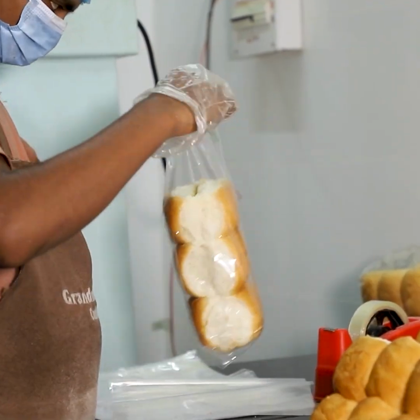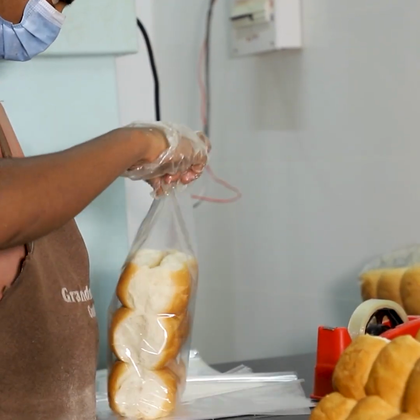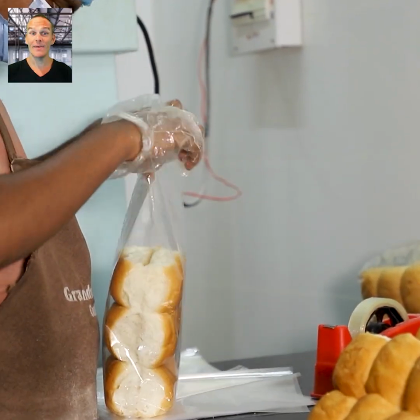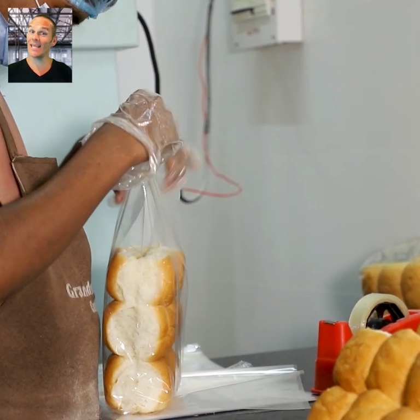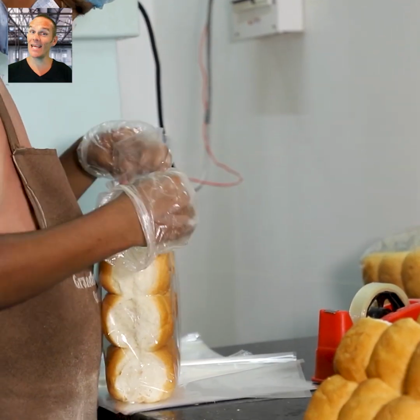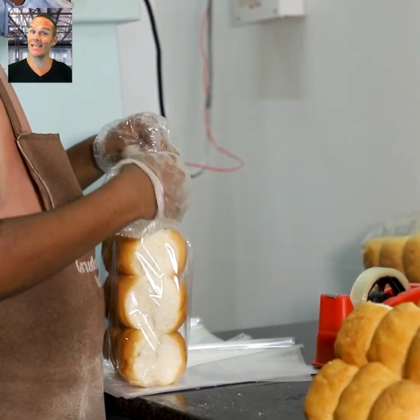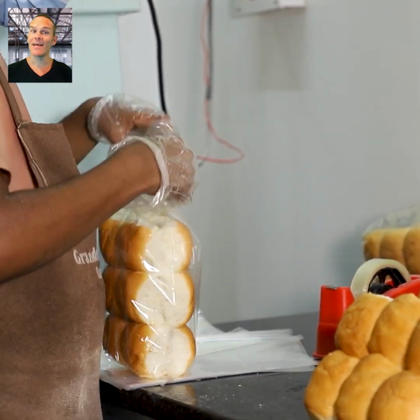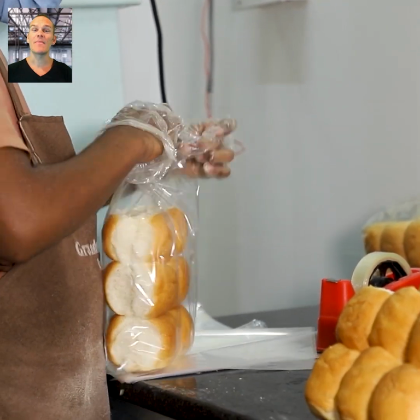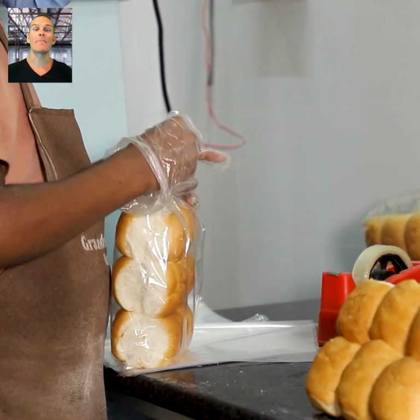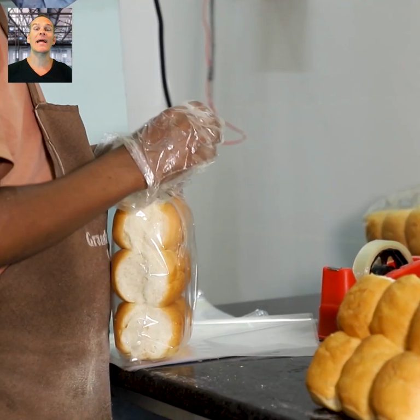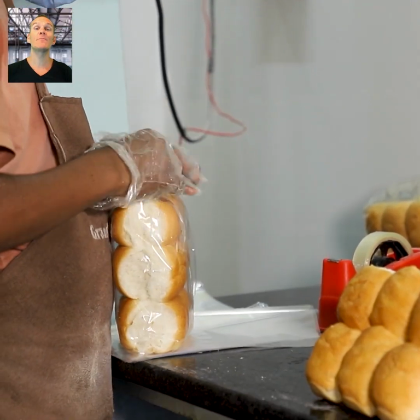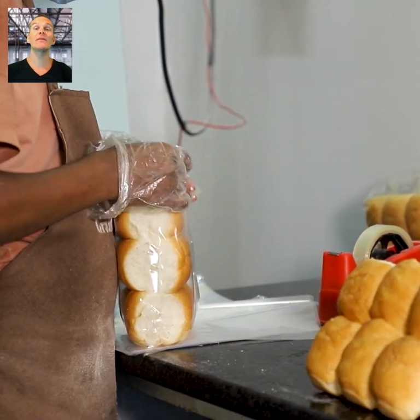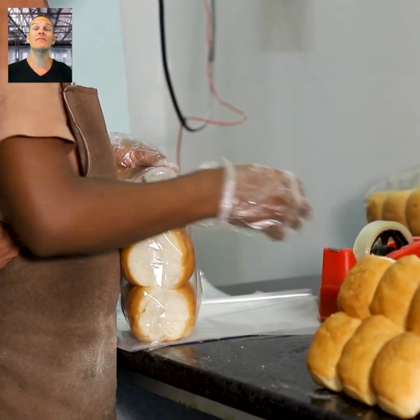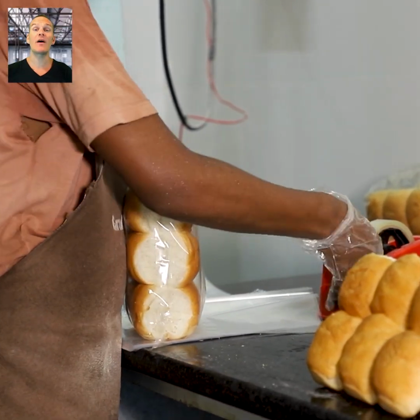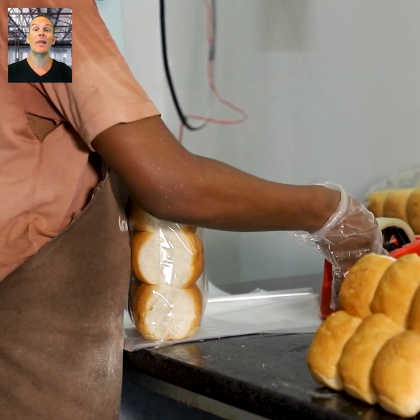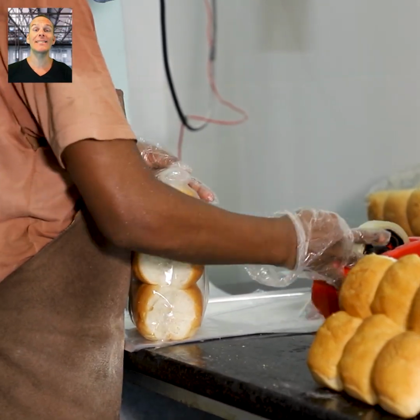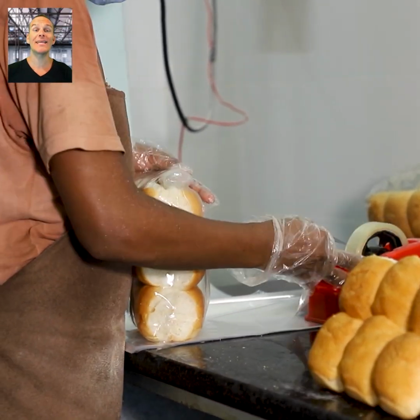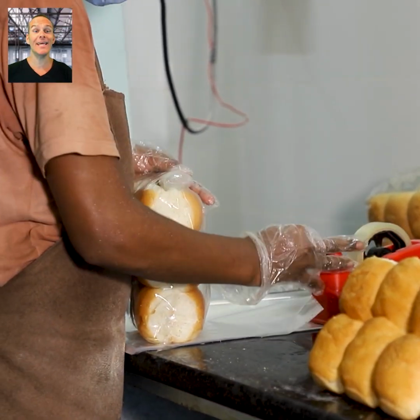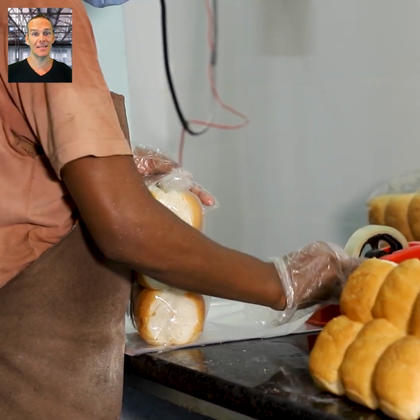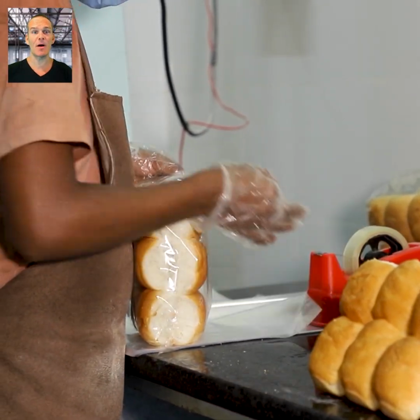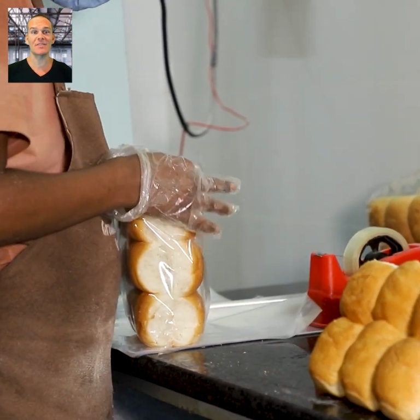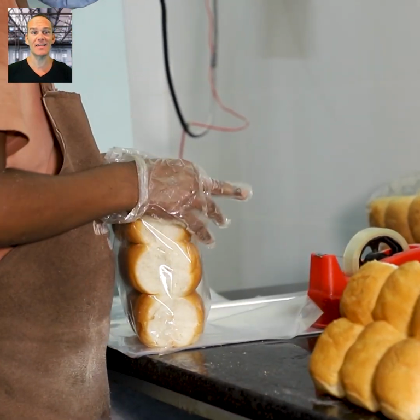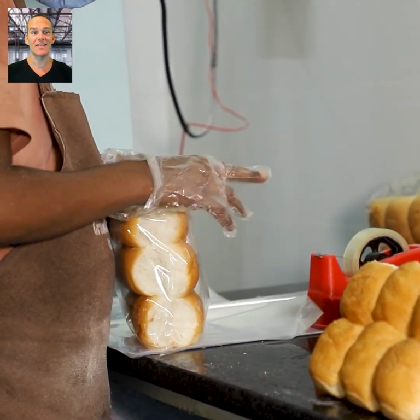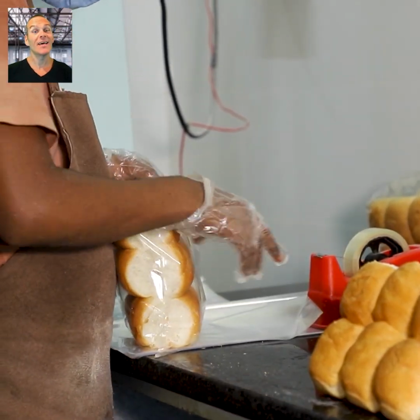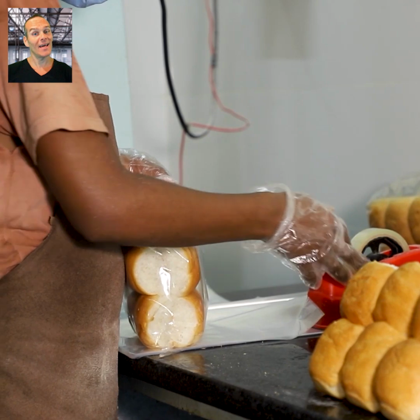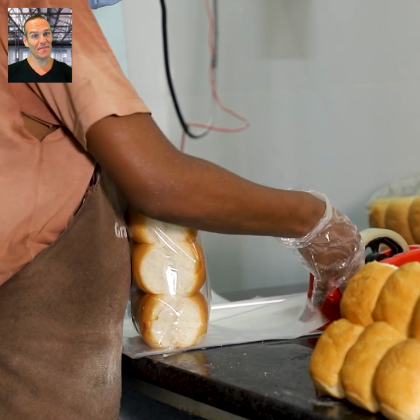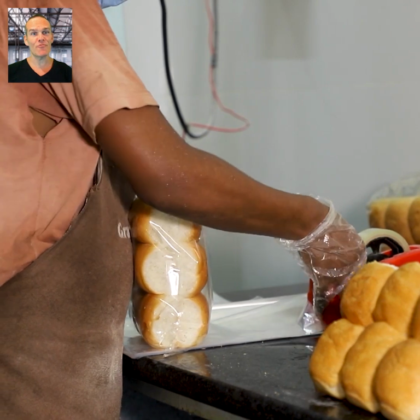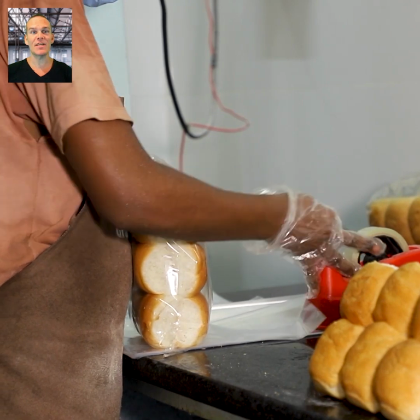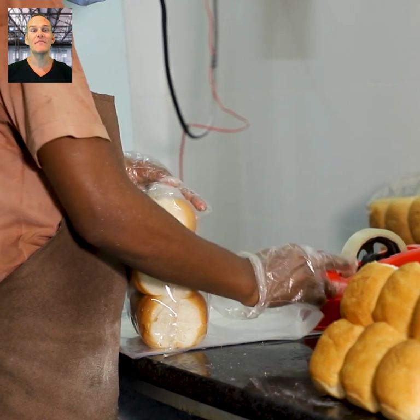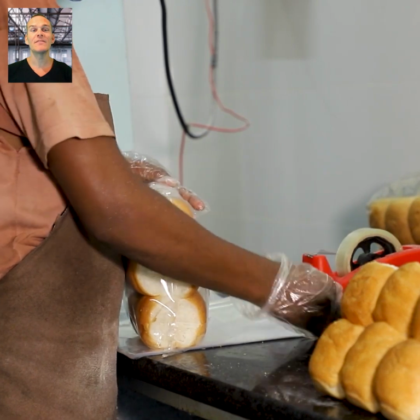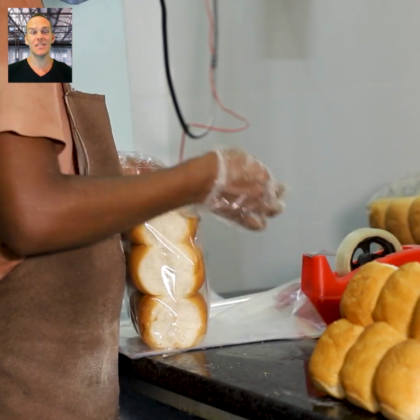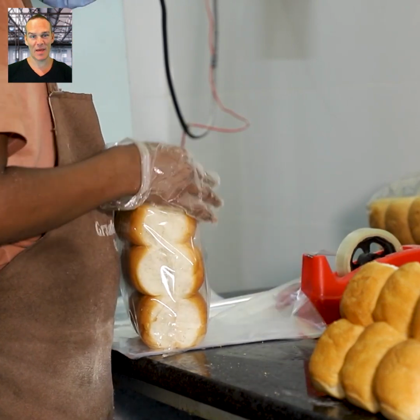In the end, the packed buns are placed into the basket and they're ready to dispatch.